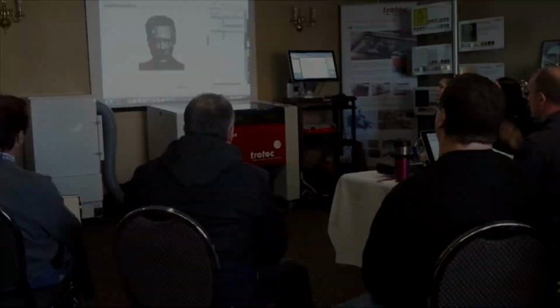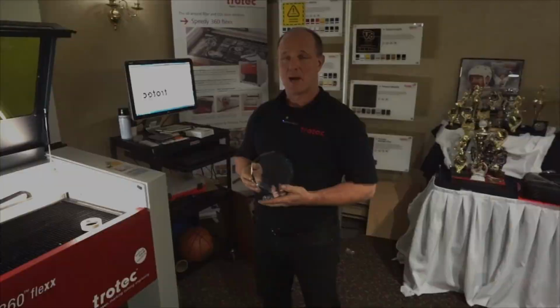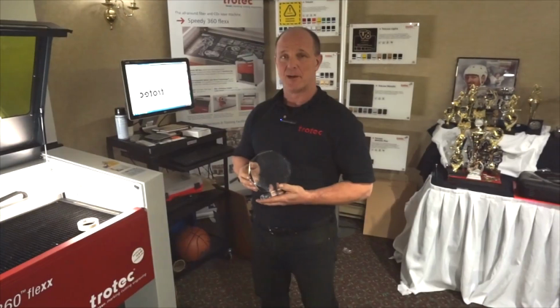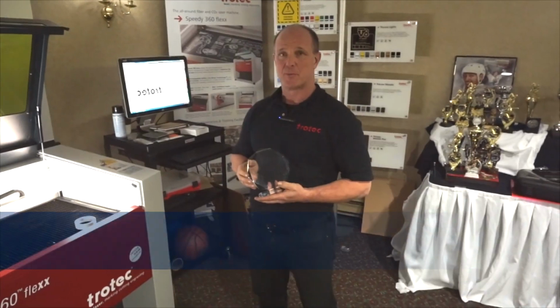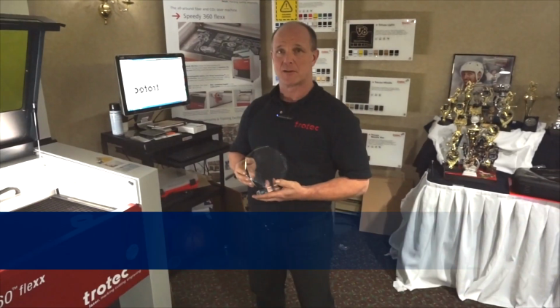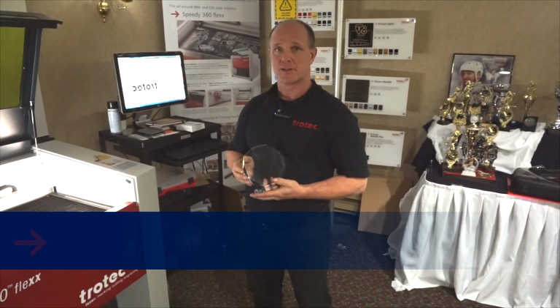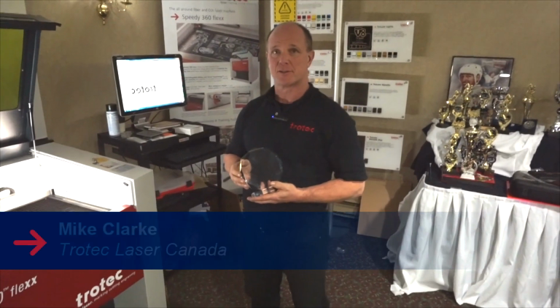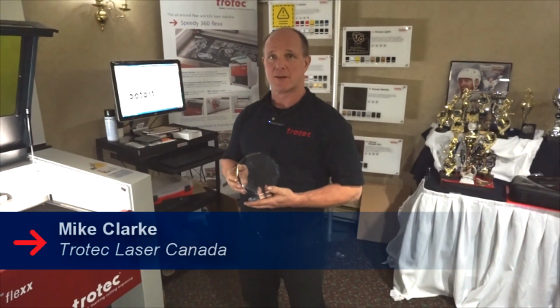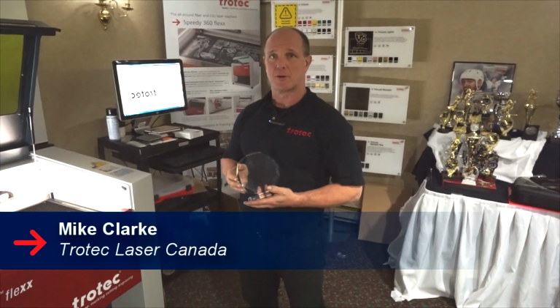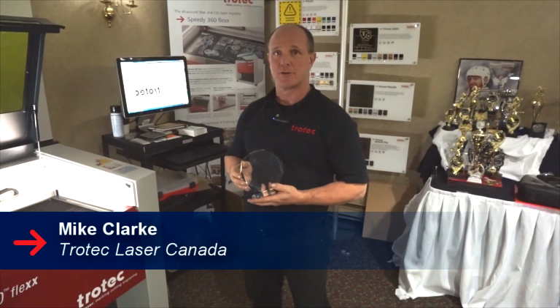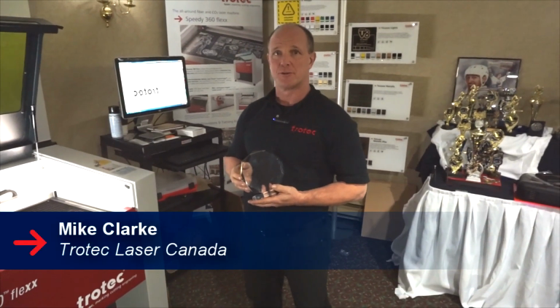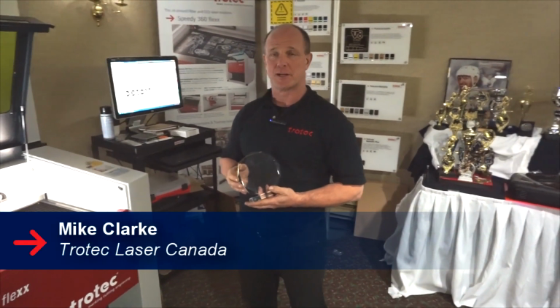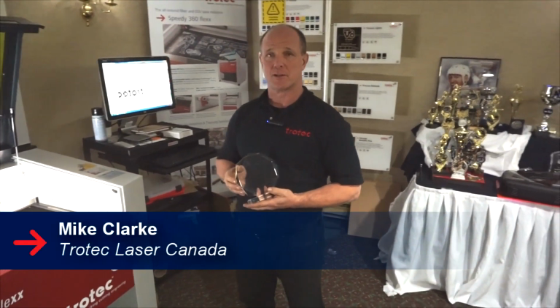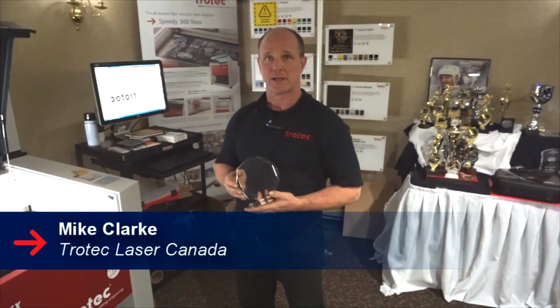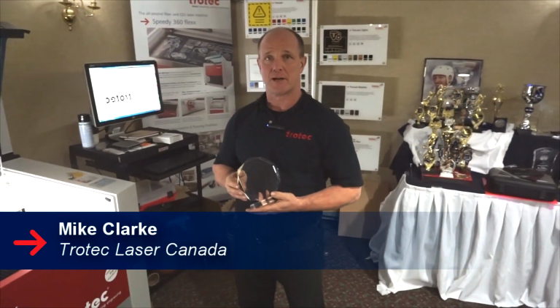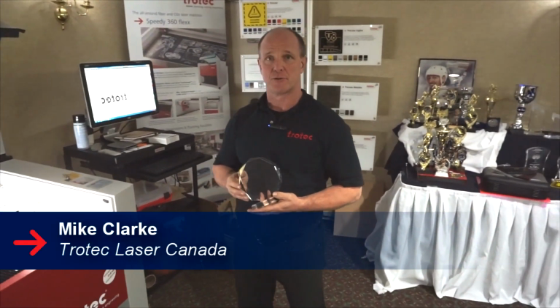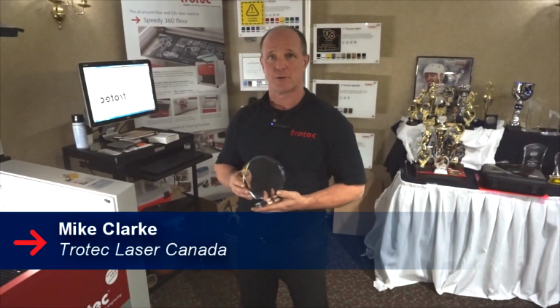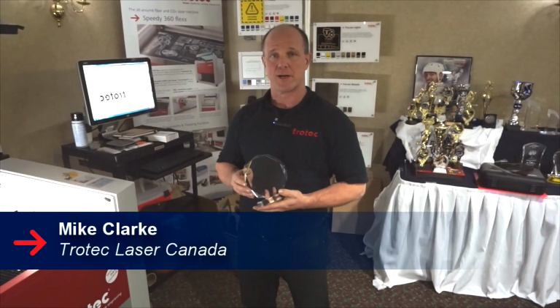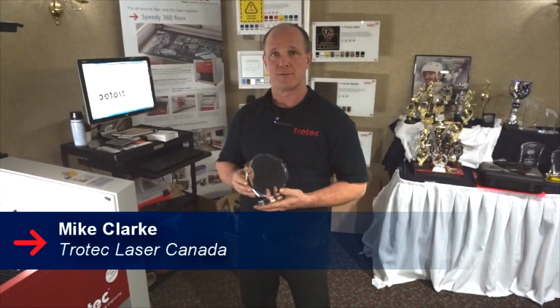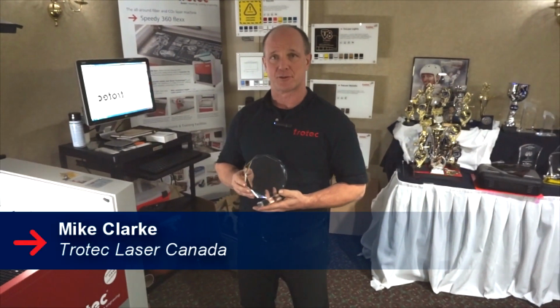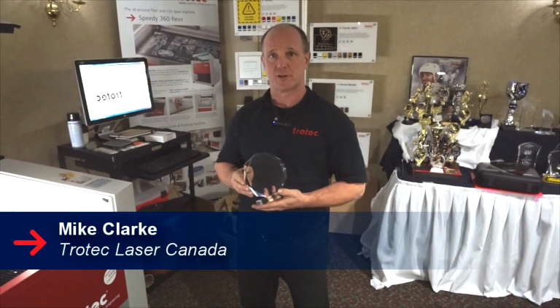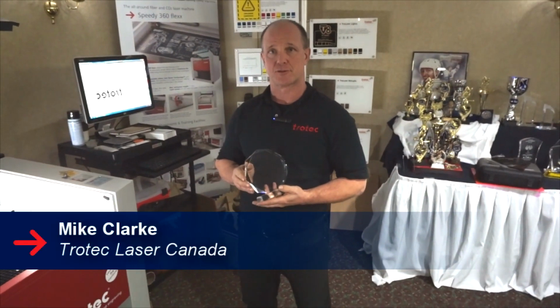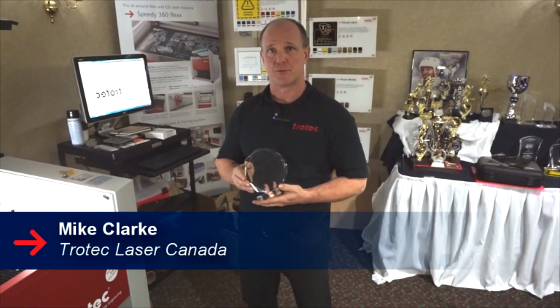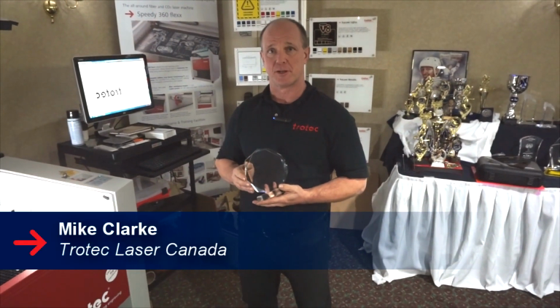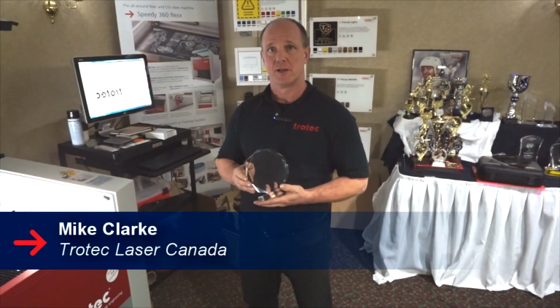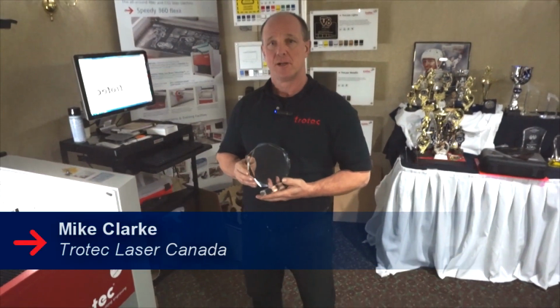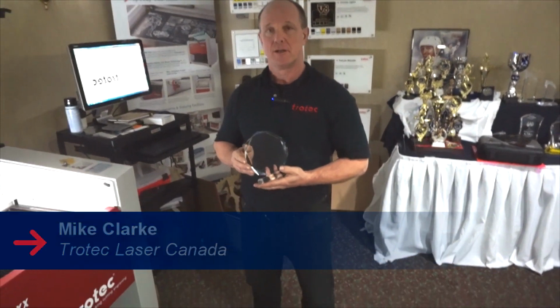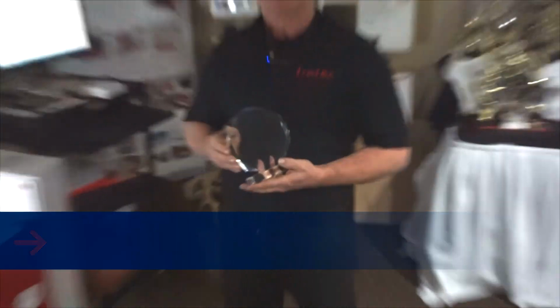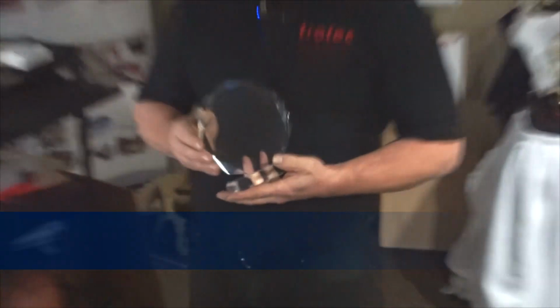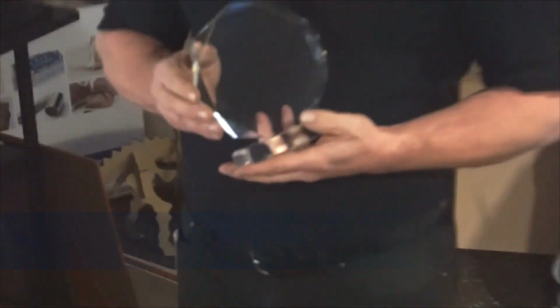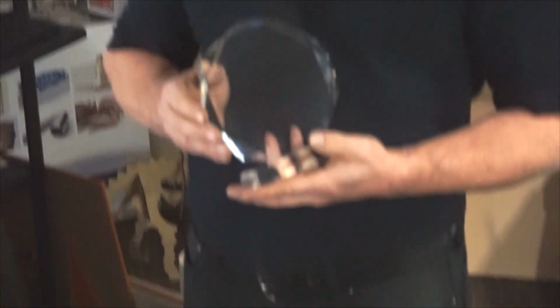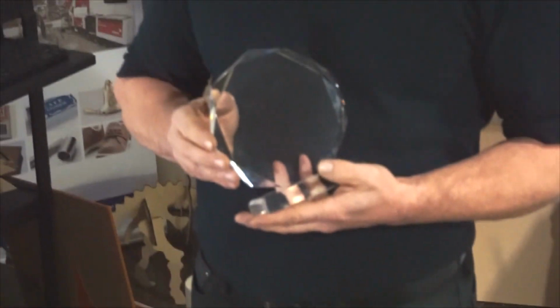Hi, my name is Mike Clark and today we're going to take a look at how to engrave this acrylic trophy with our logo in reverse.